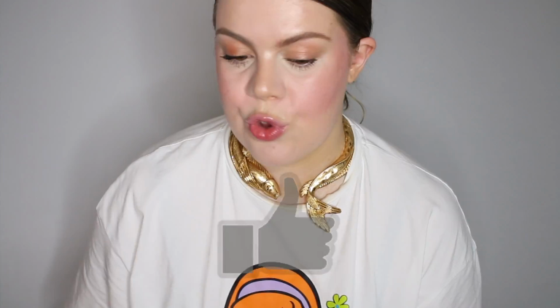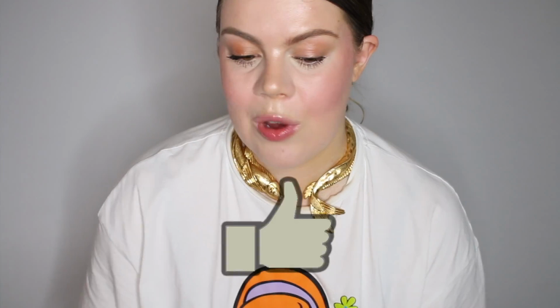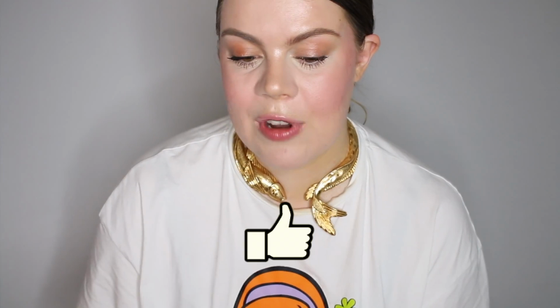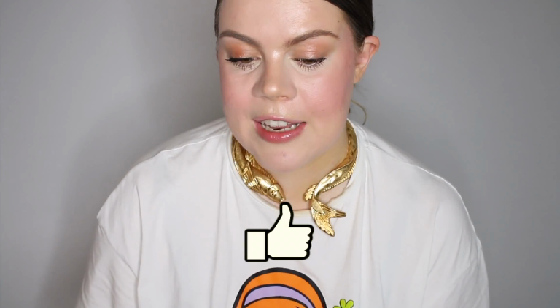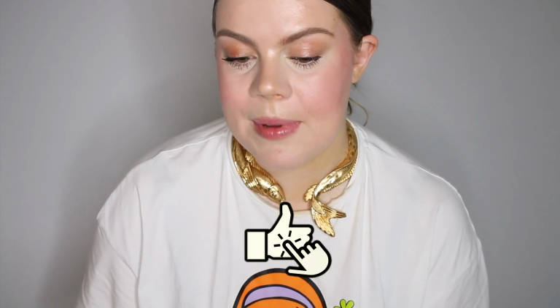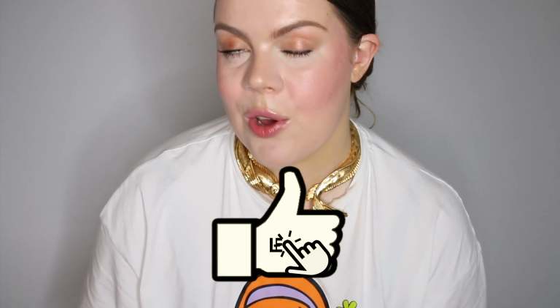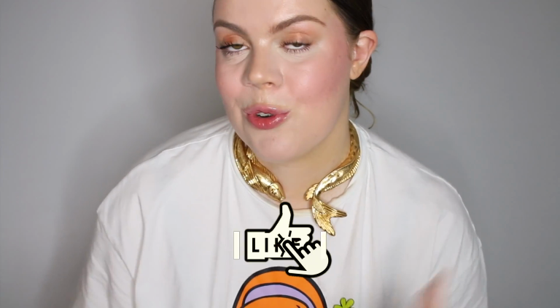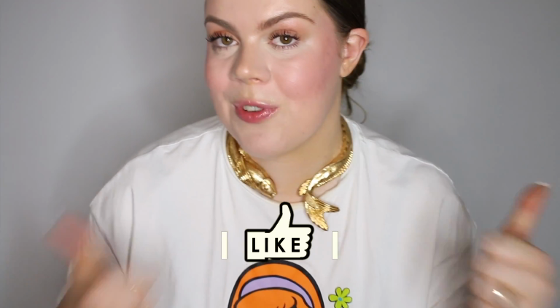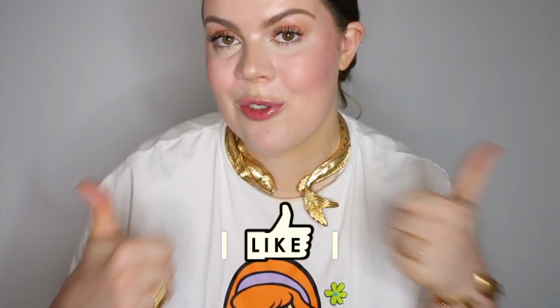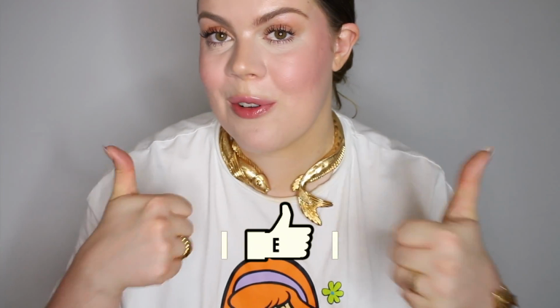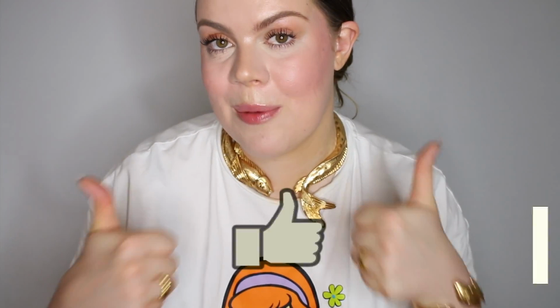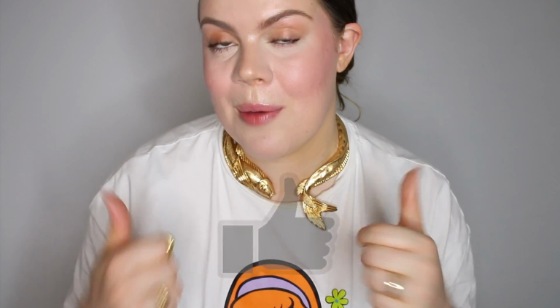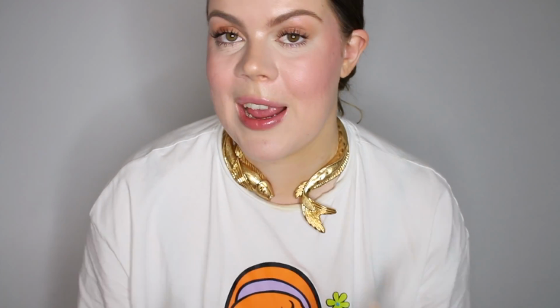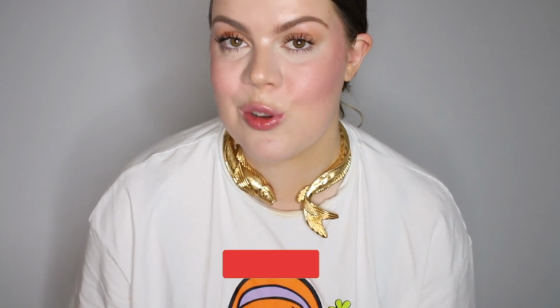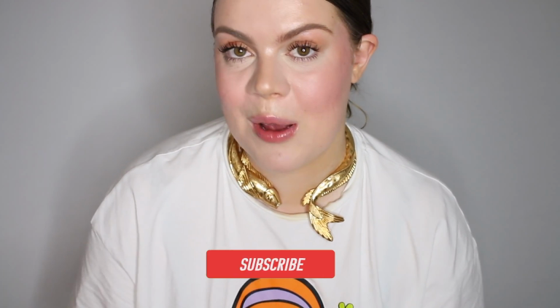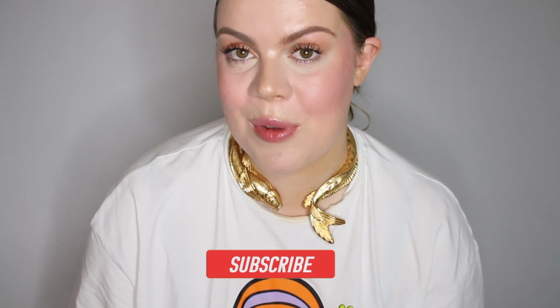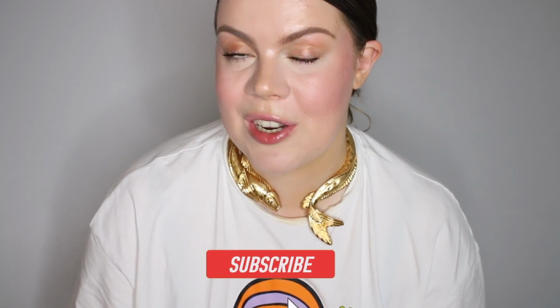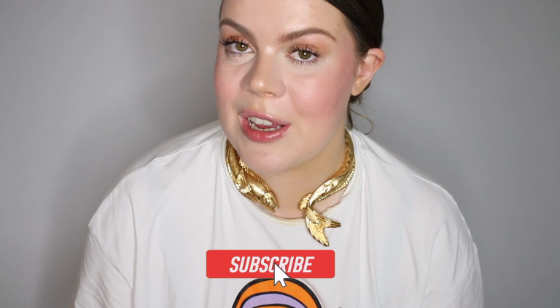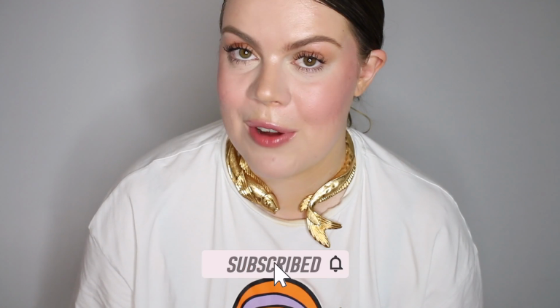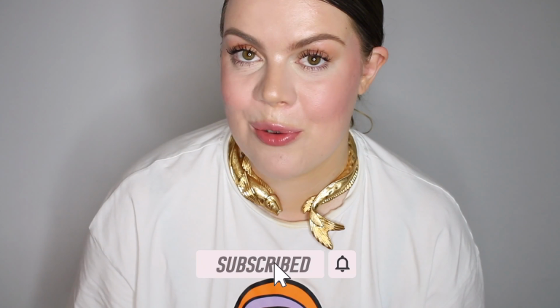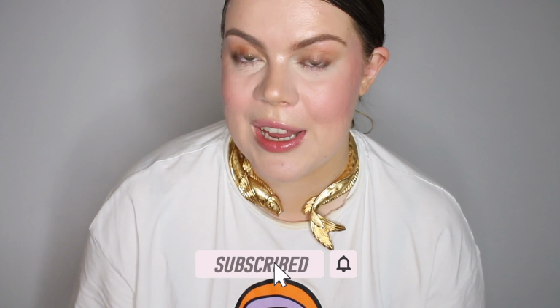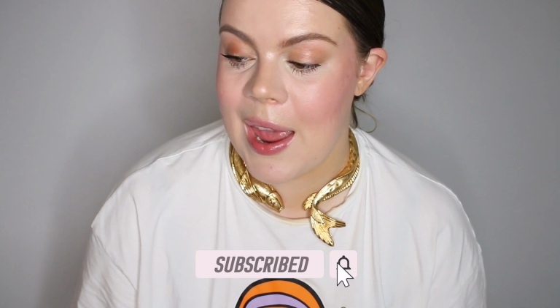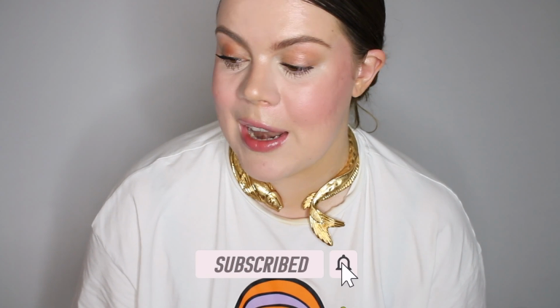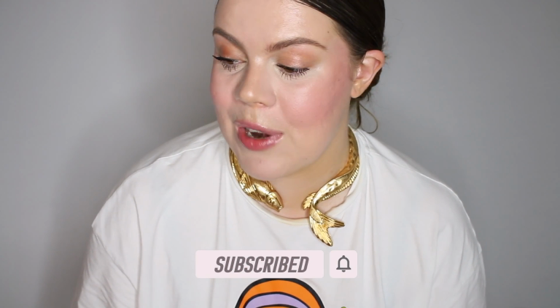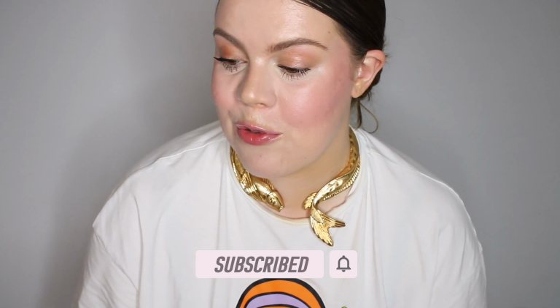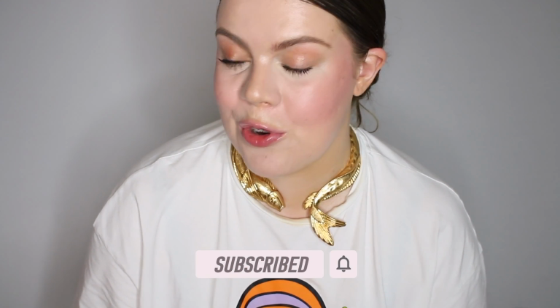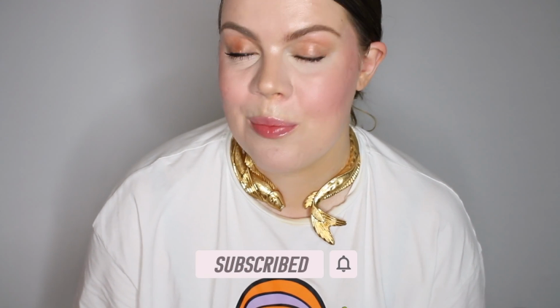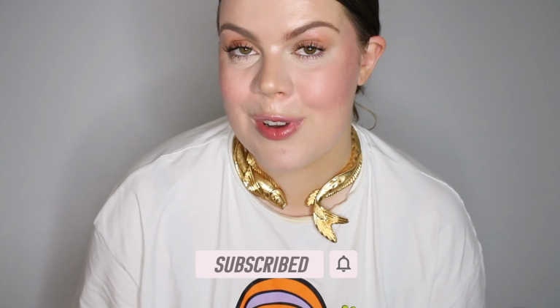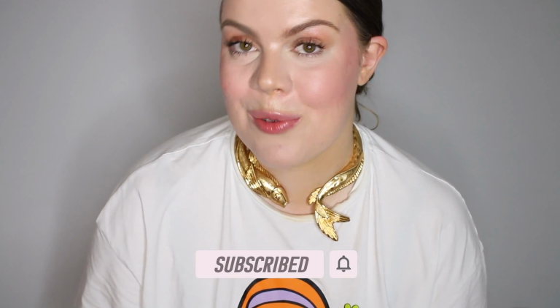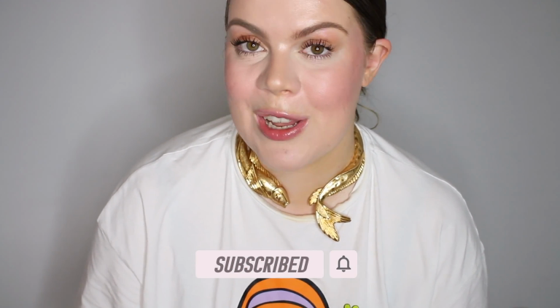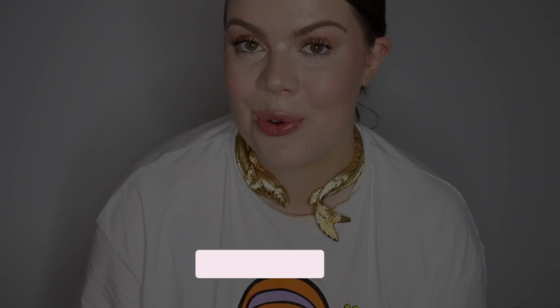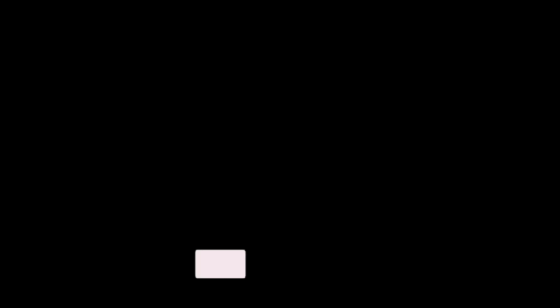If you like this video, don't forget to give it a thumbs up and subscribe to my channel if you haven't already. And now without further ado, let's get right into it.